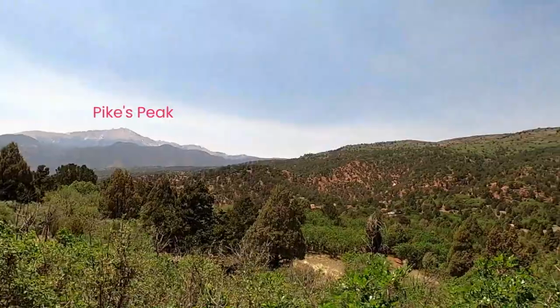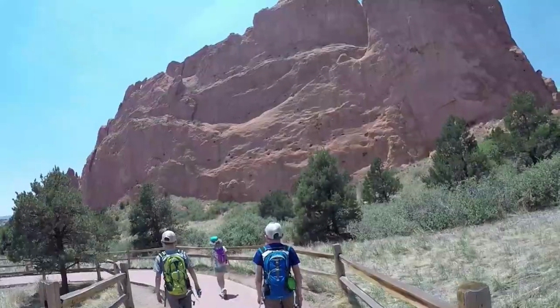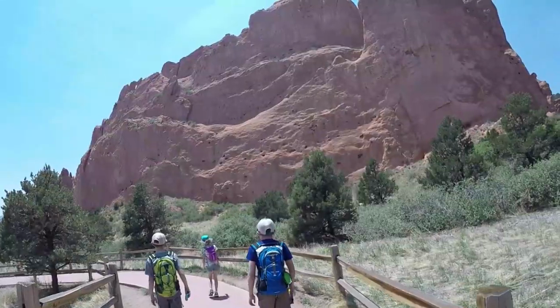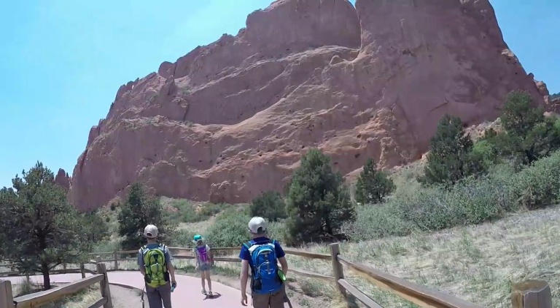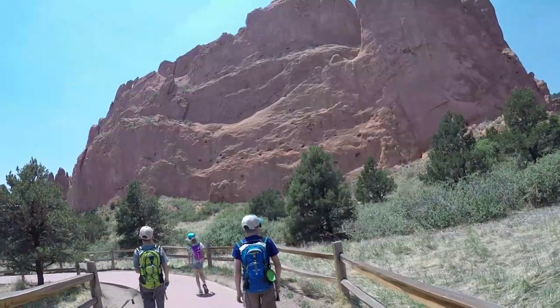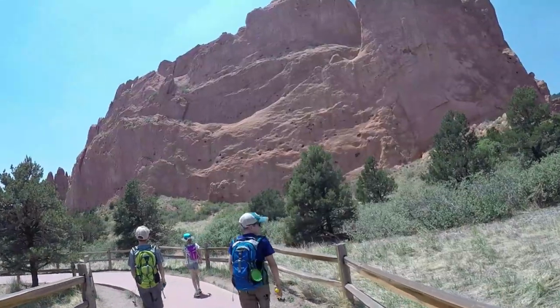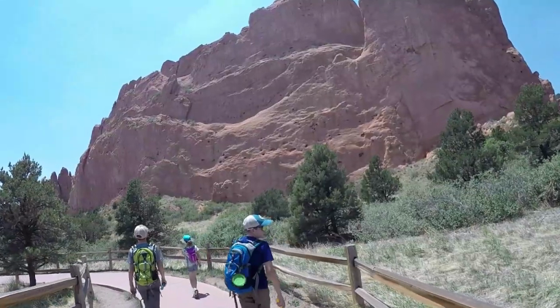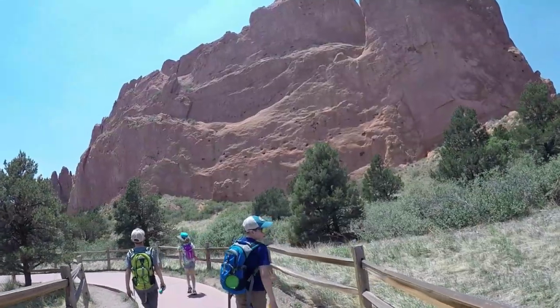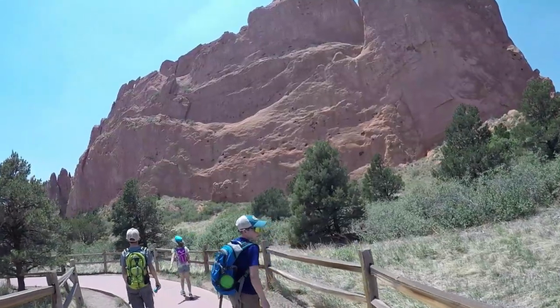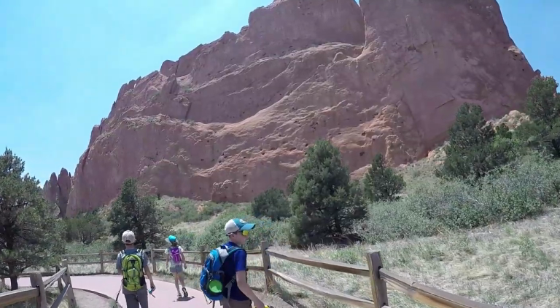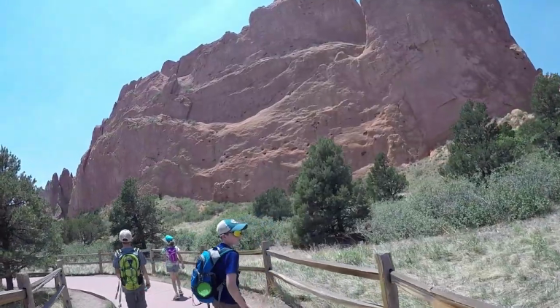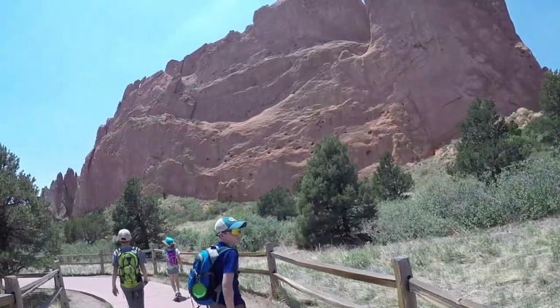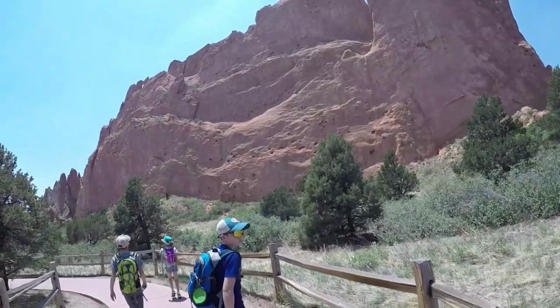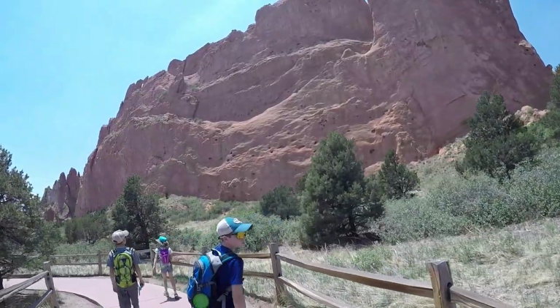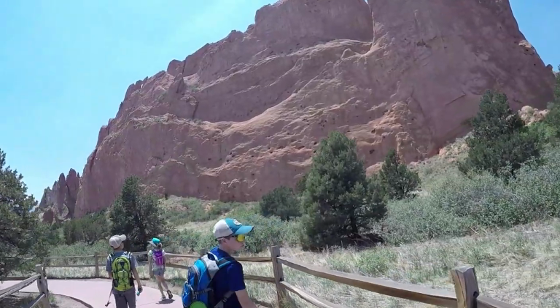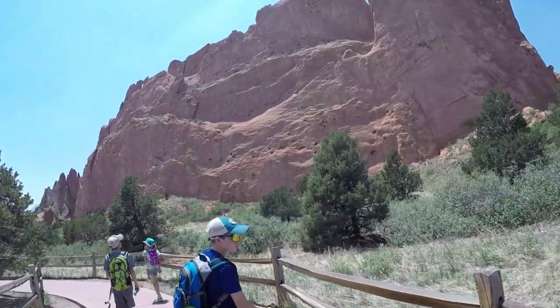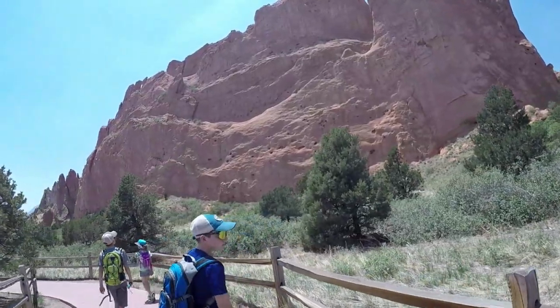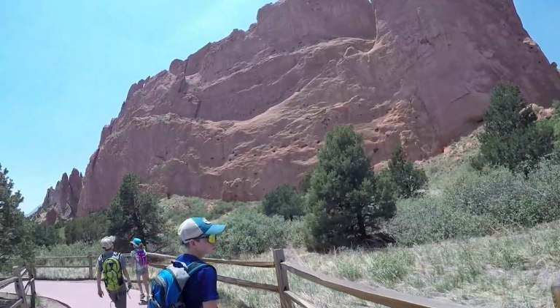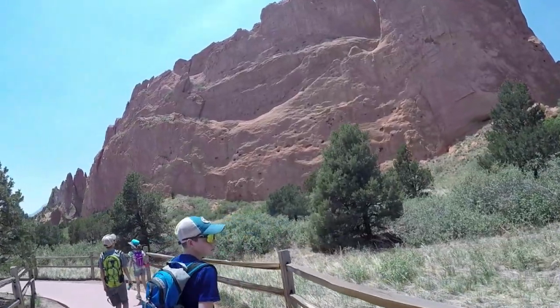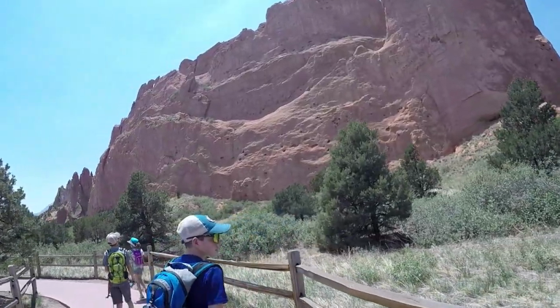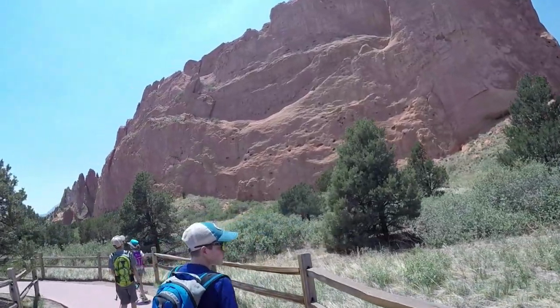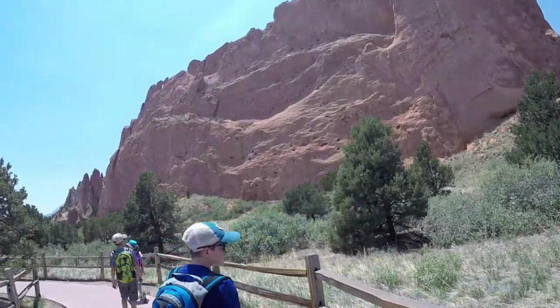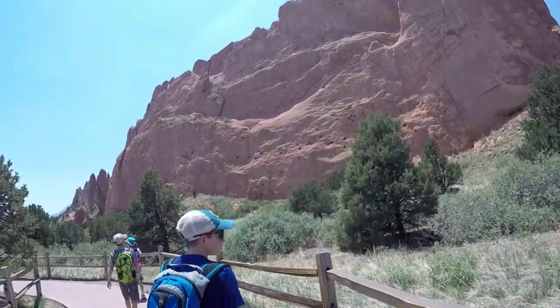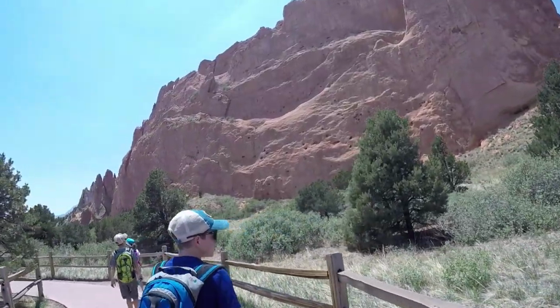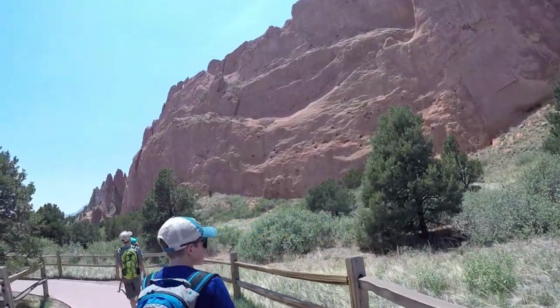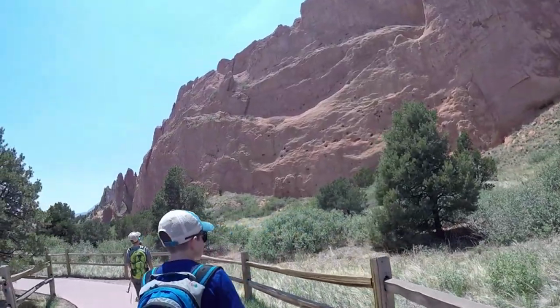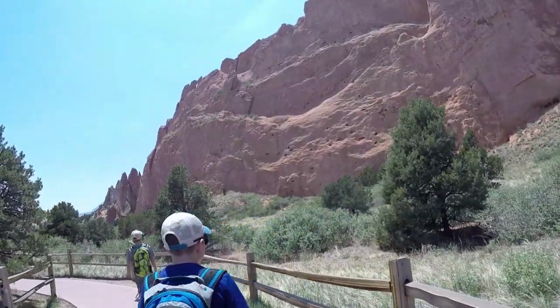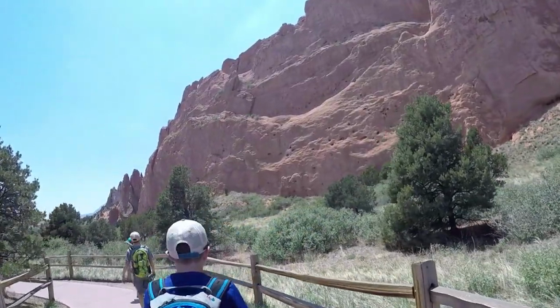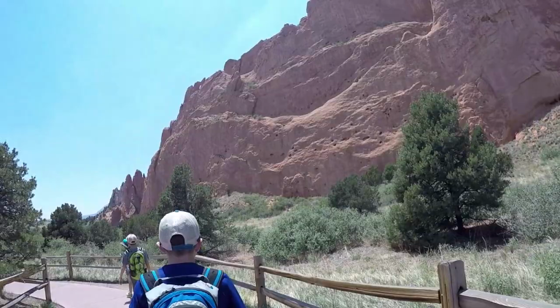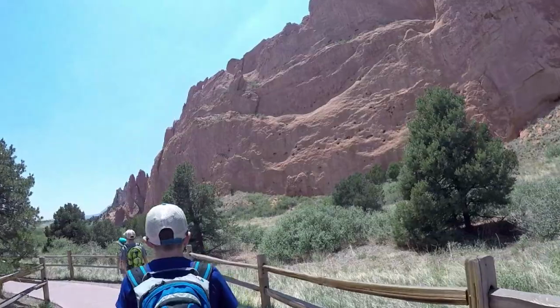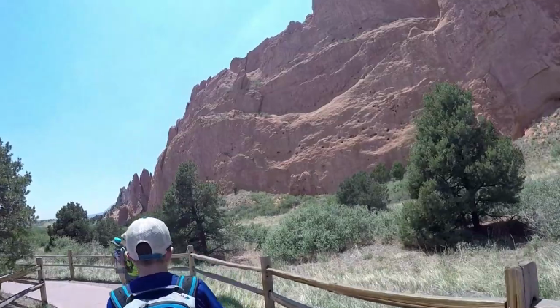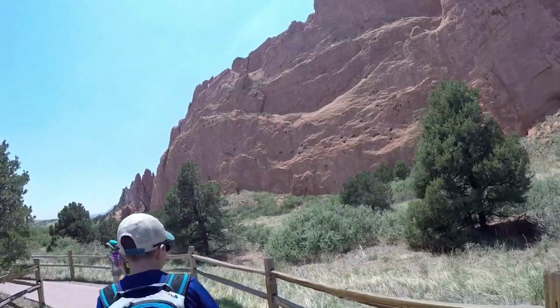There is one reason why we can all see Garden of the Gods for free — stay until the end of the video to learn where you can spot camels in the park.